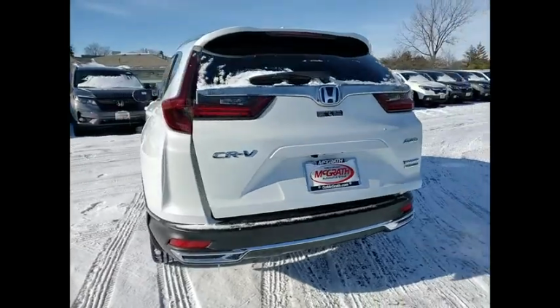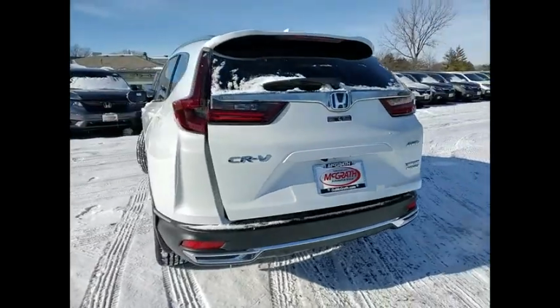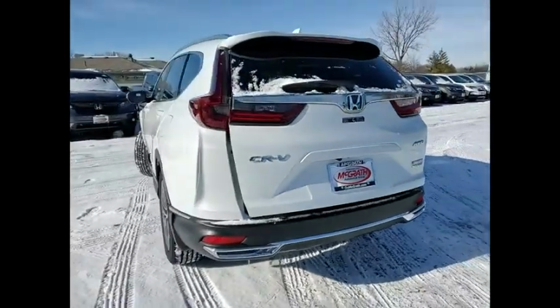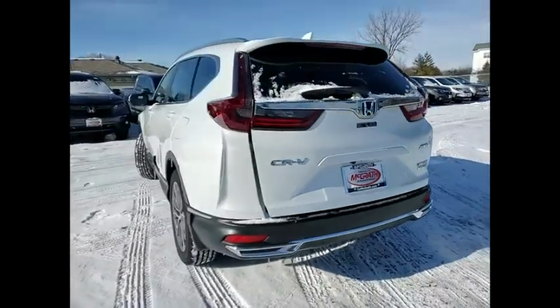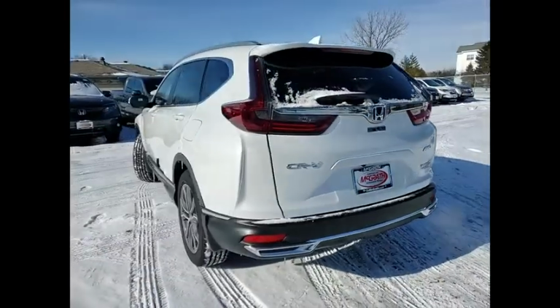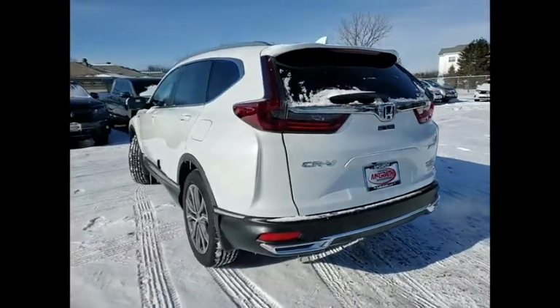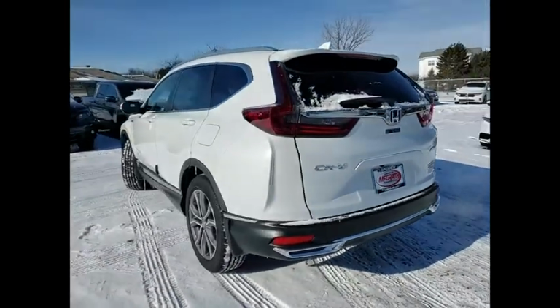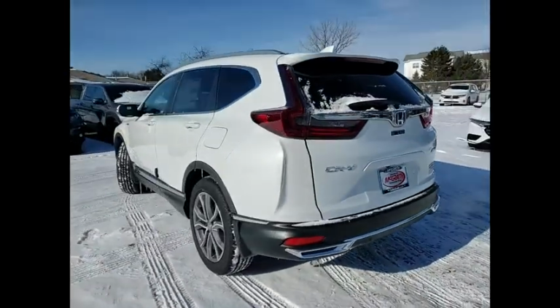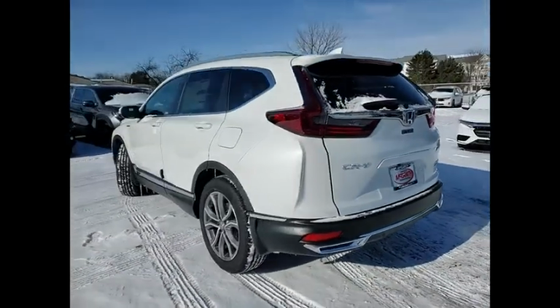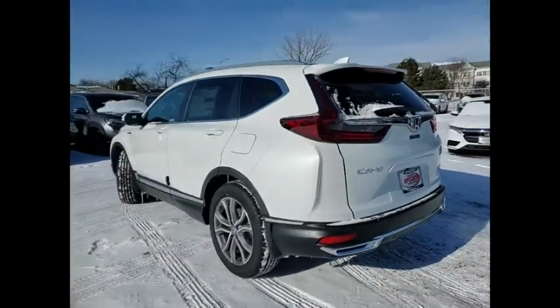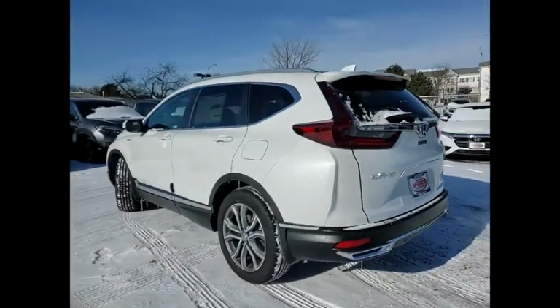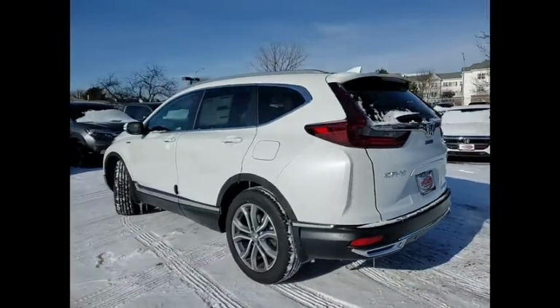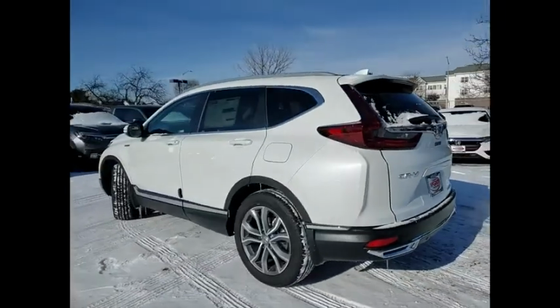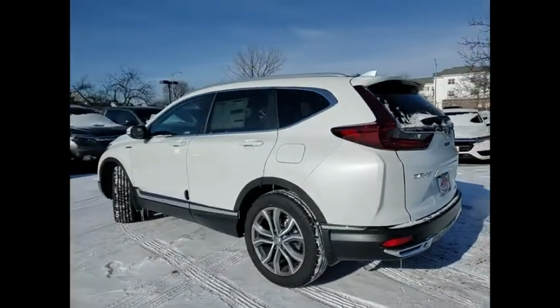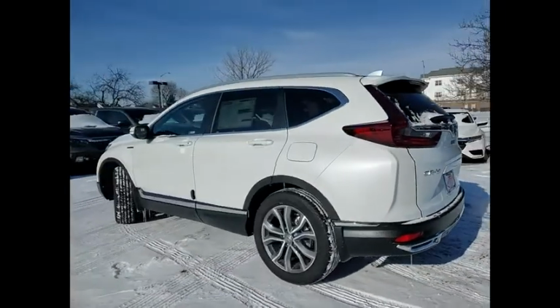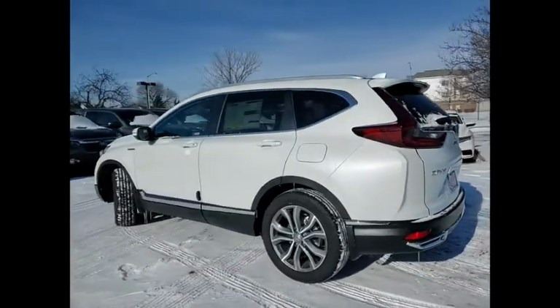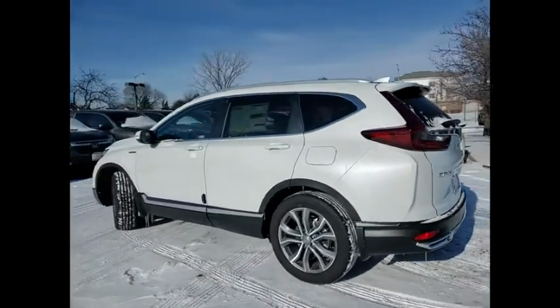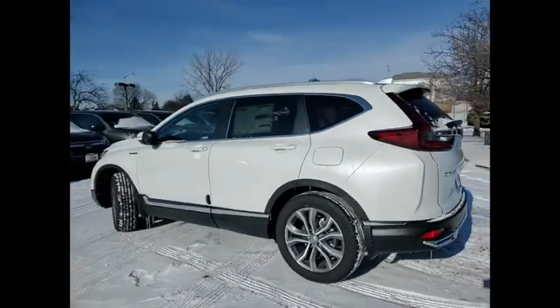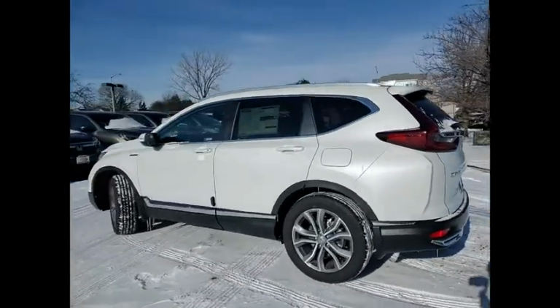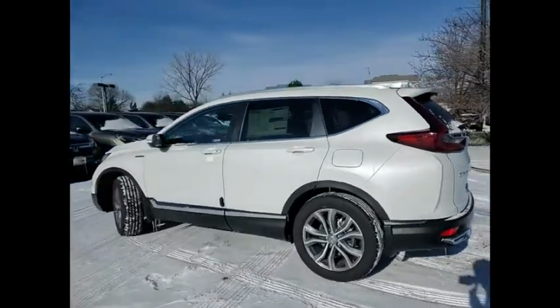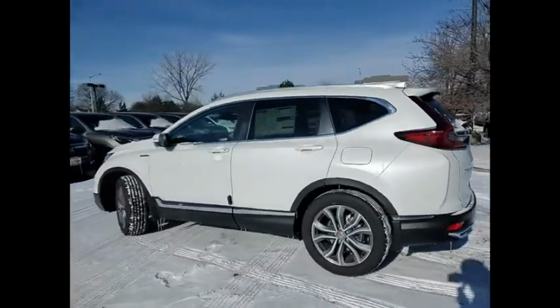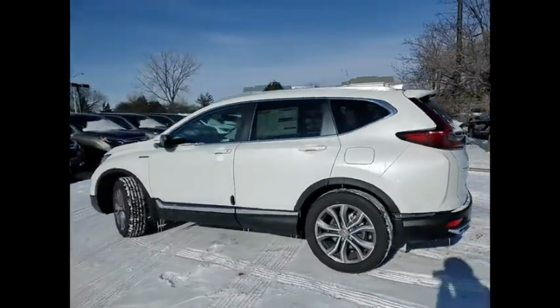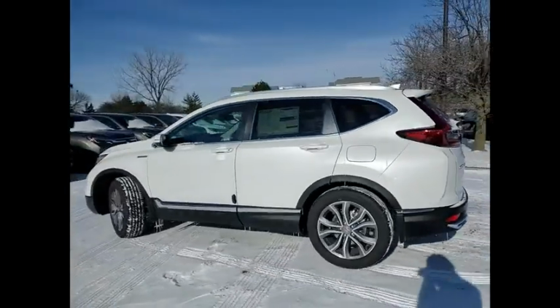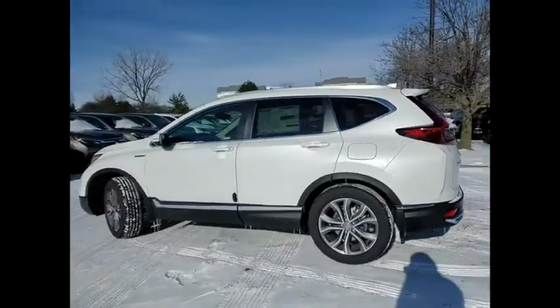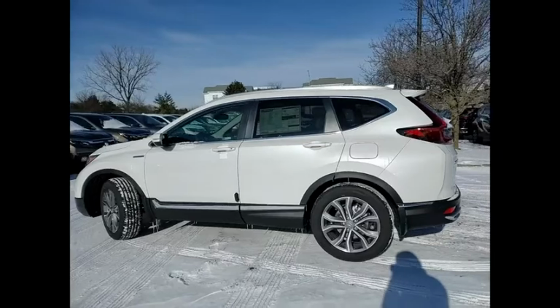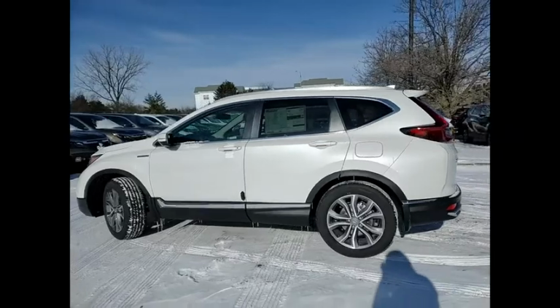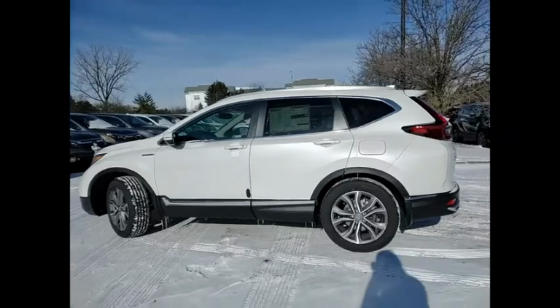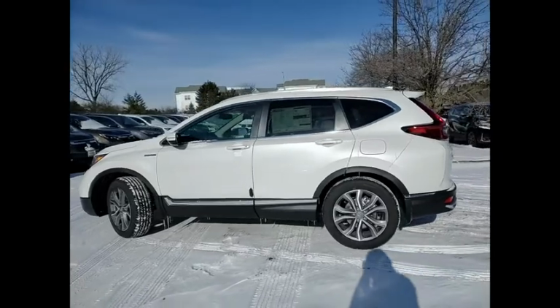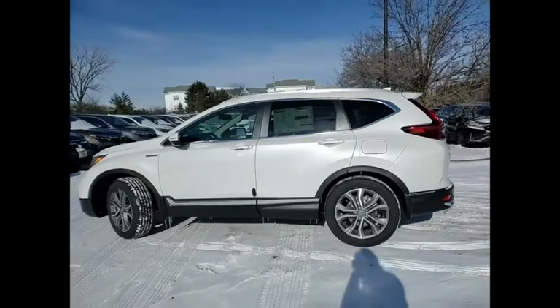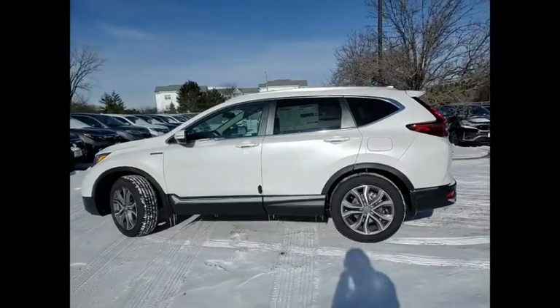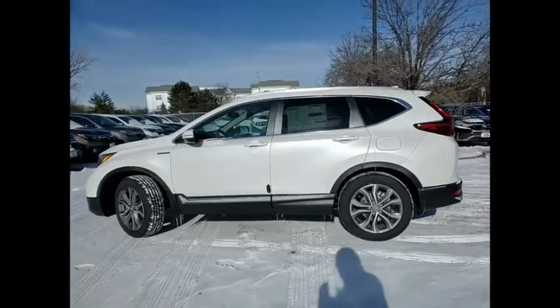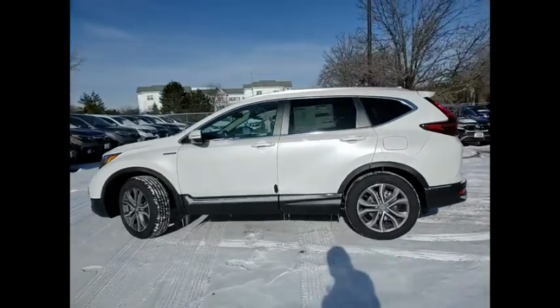Remote engine start, power liftgate, brake assist, traction control. Come see the car for yourself.